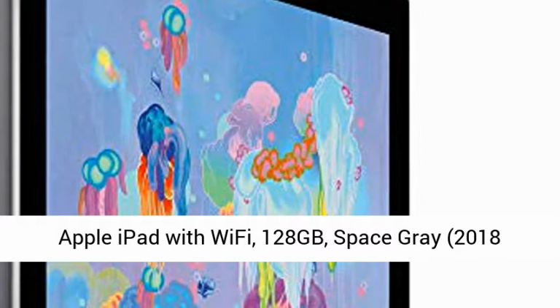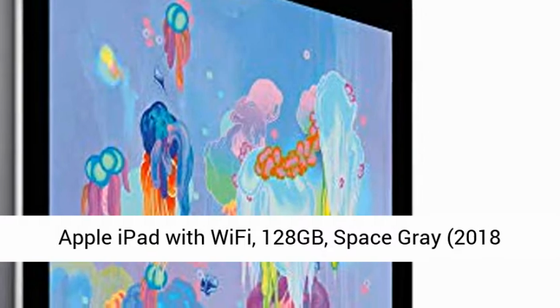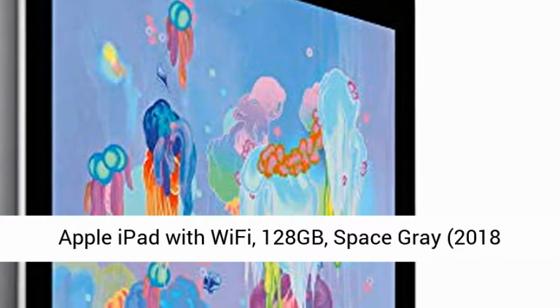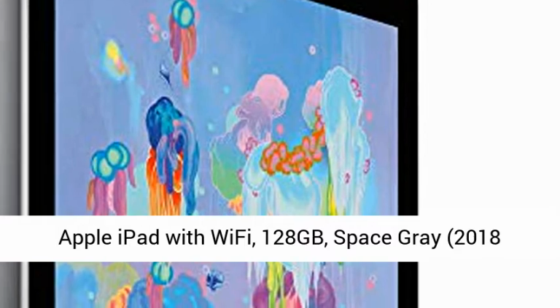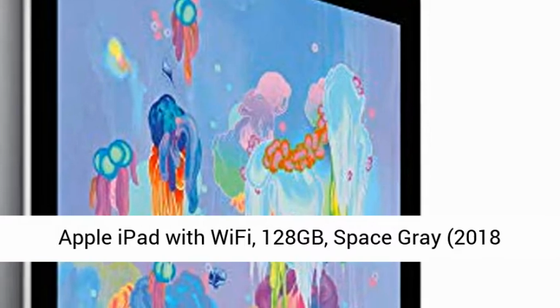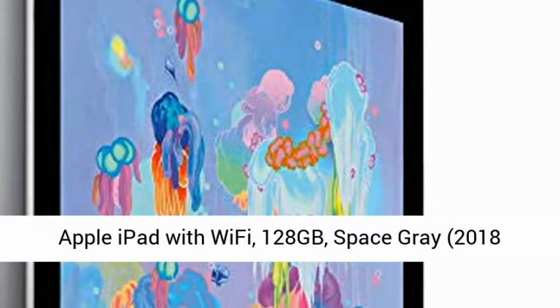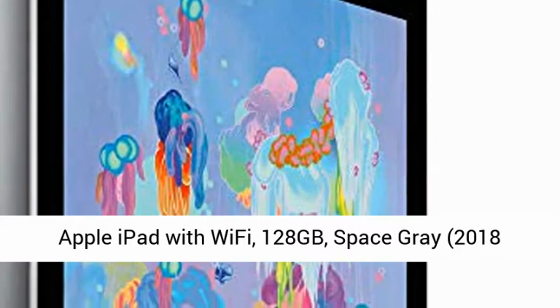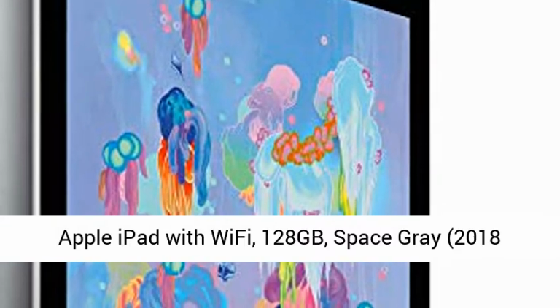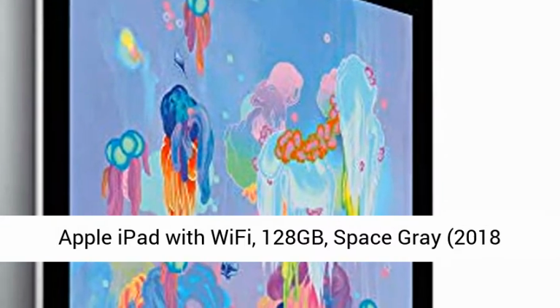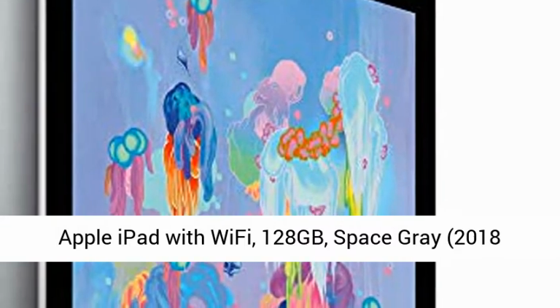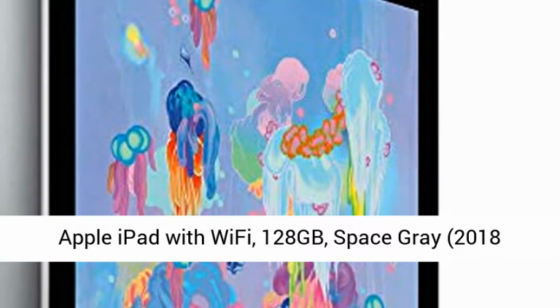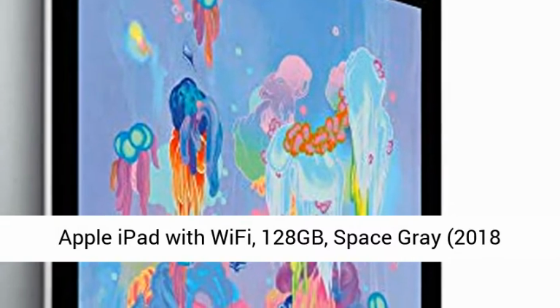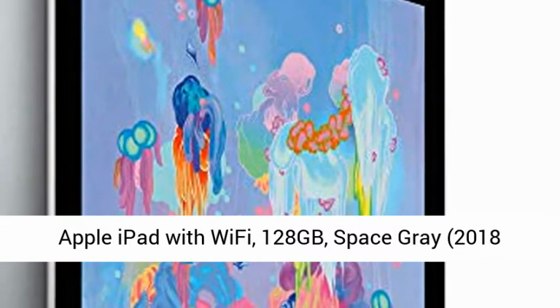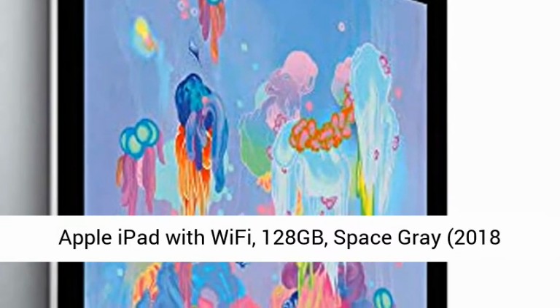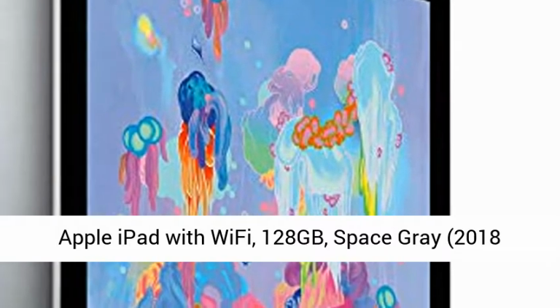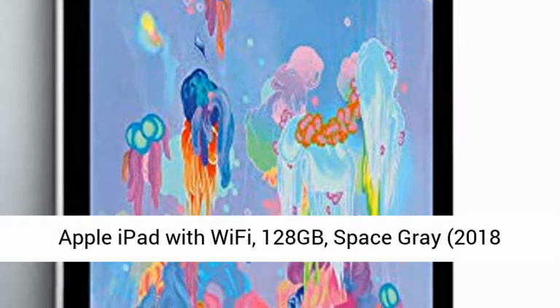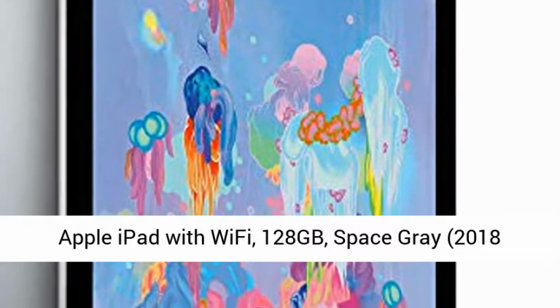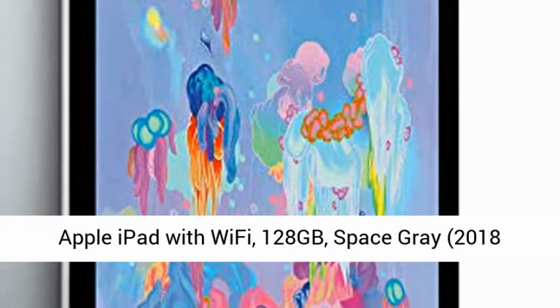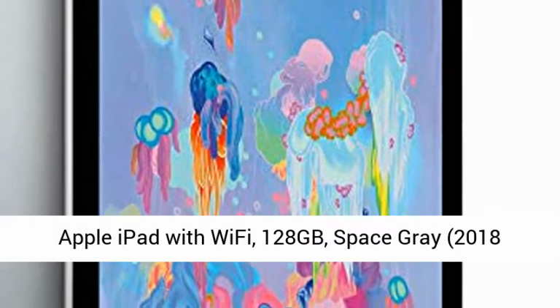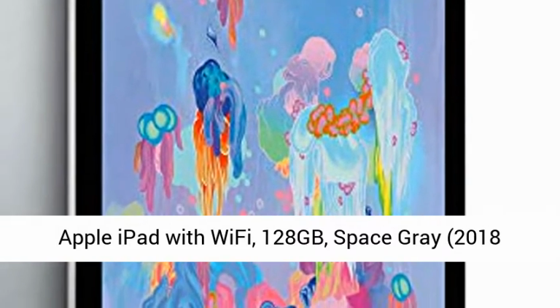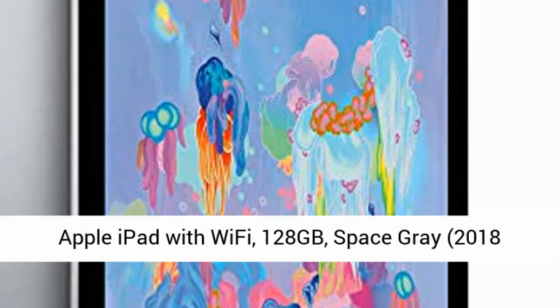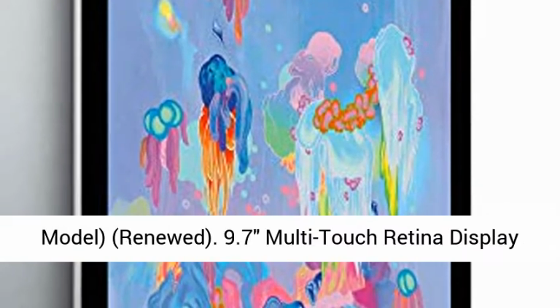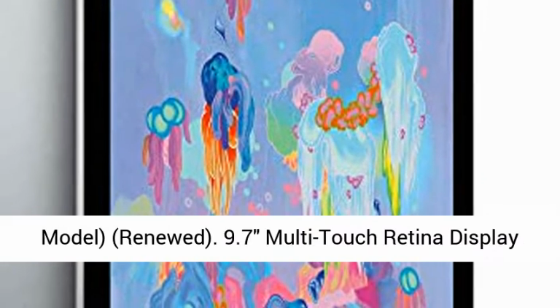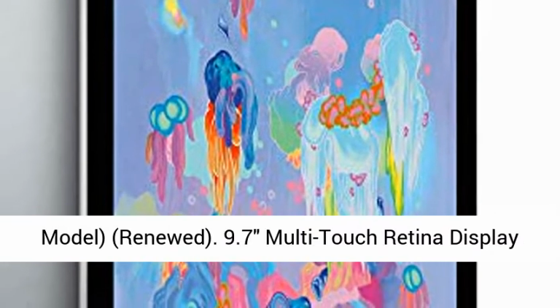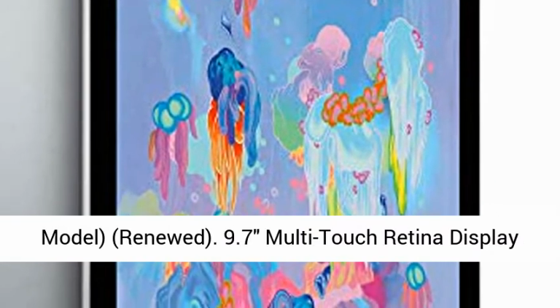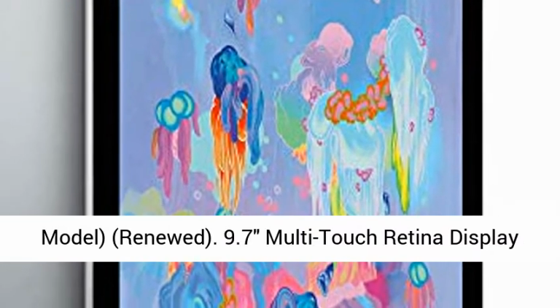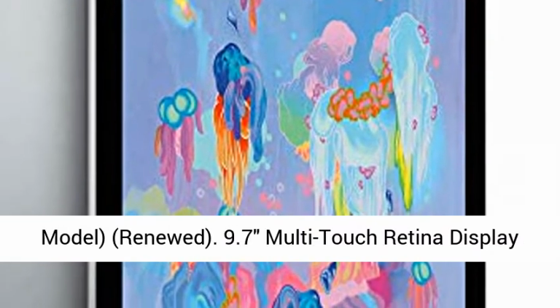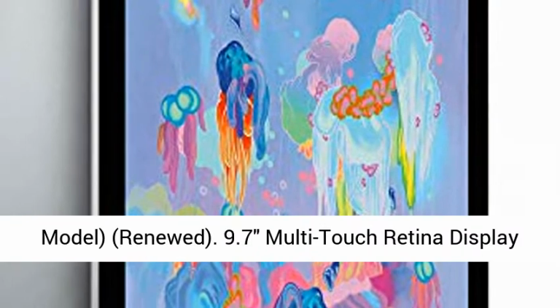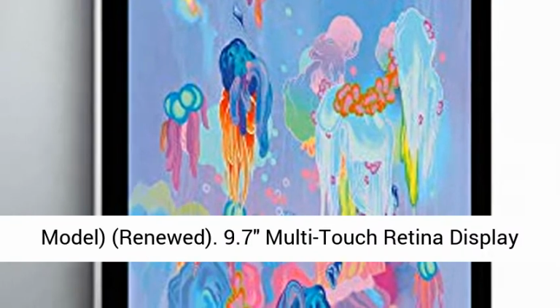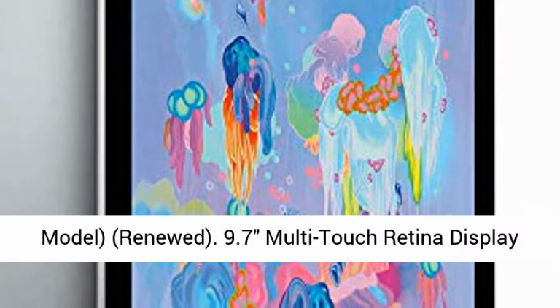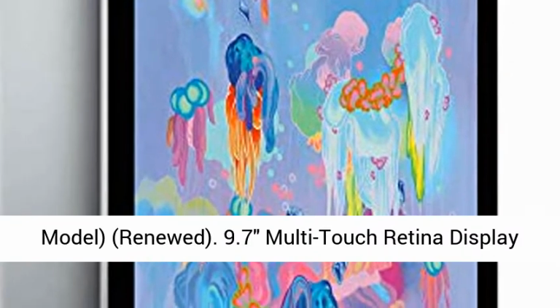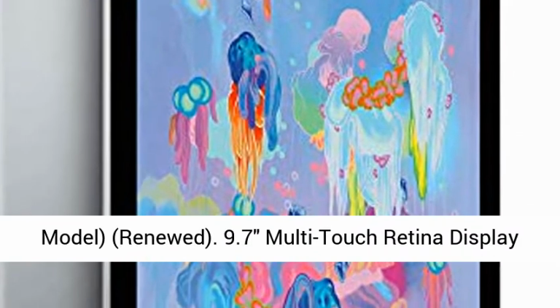Apple iPad with Wi-Fi, 128GB, Space Gray, 2018 Model, Renewed.